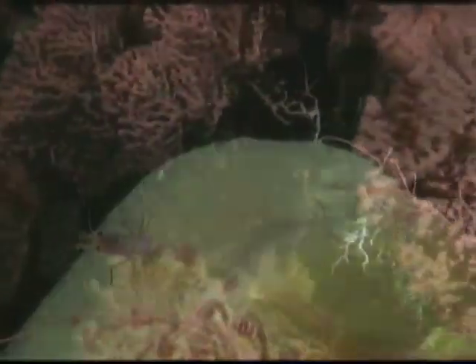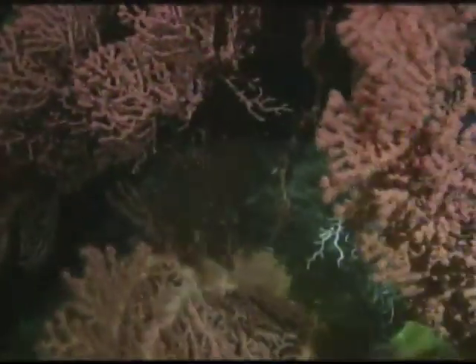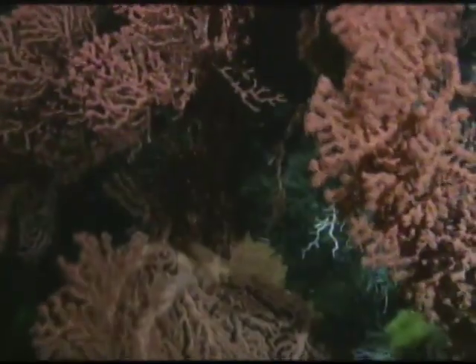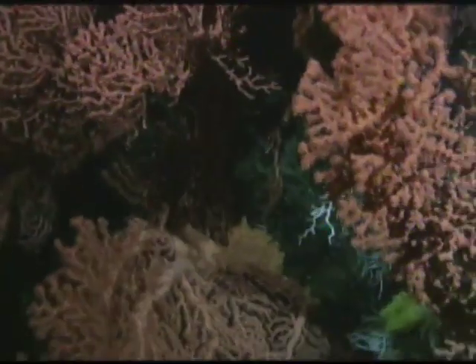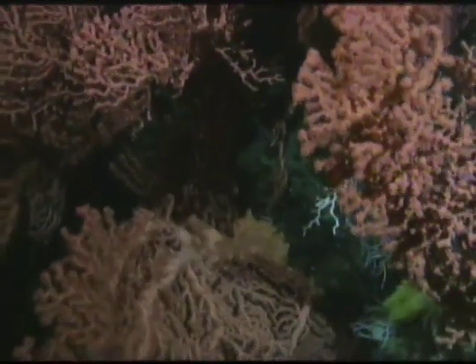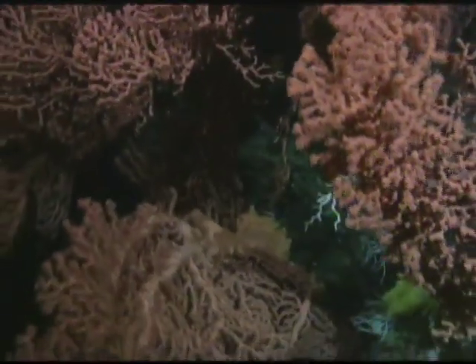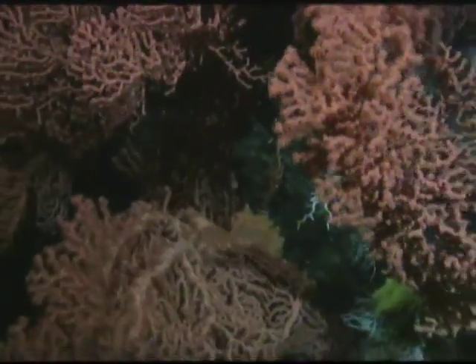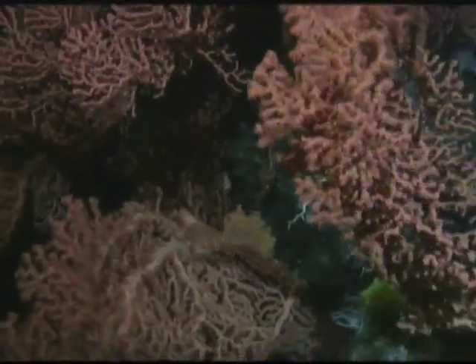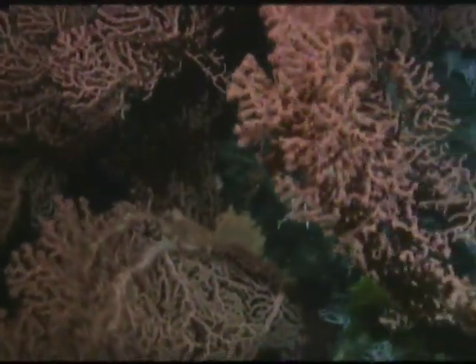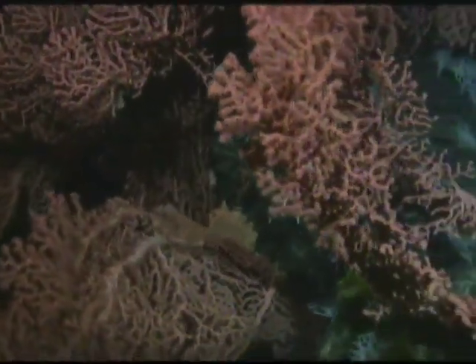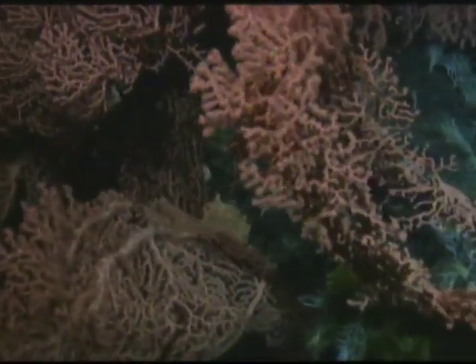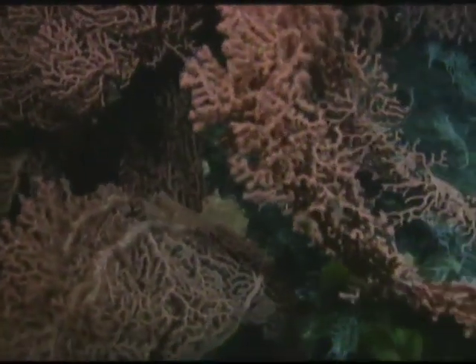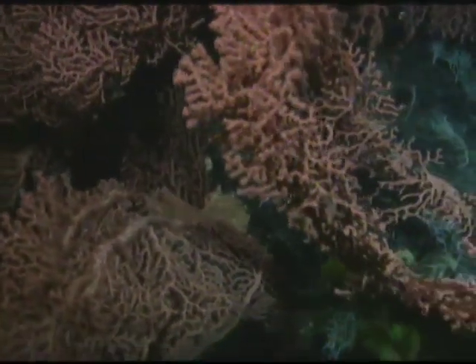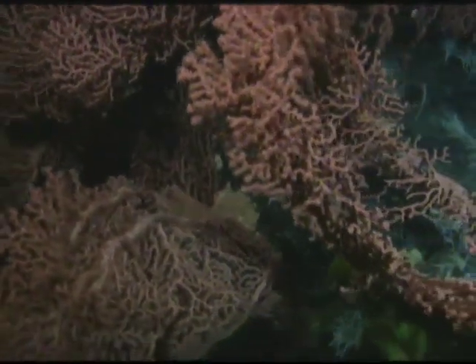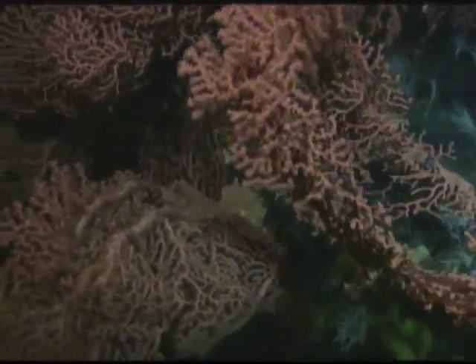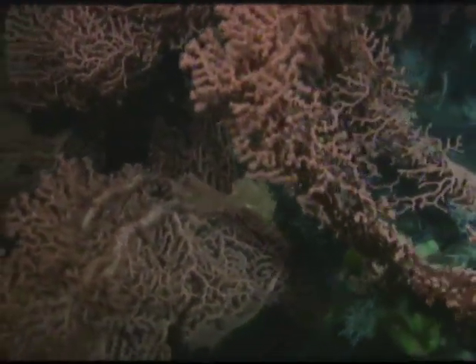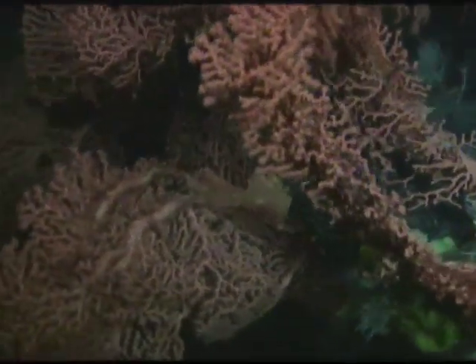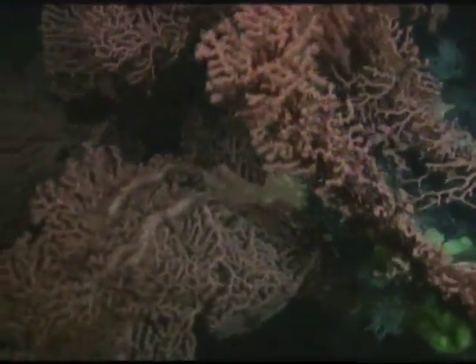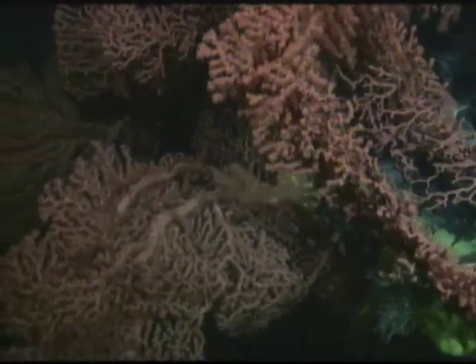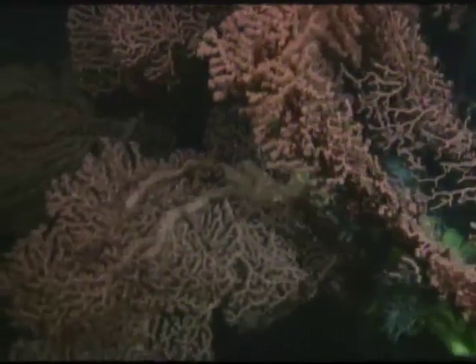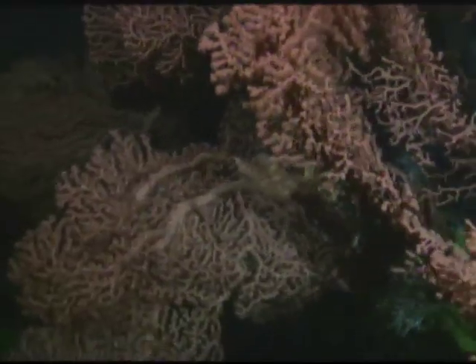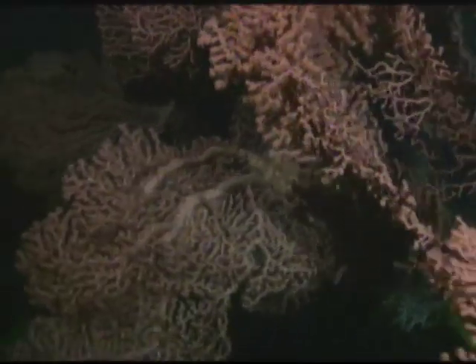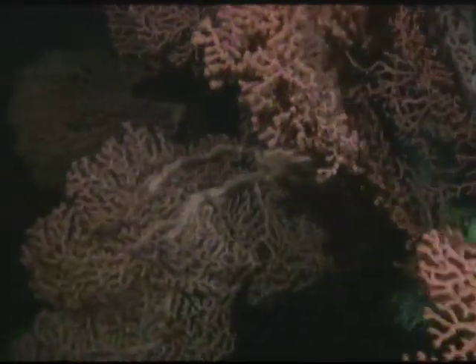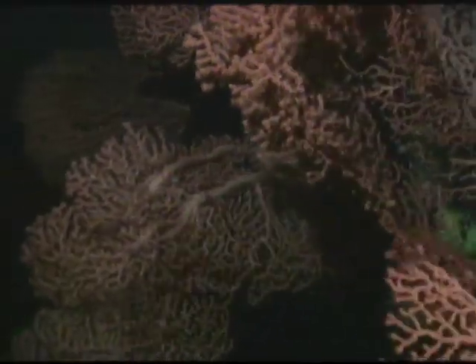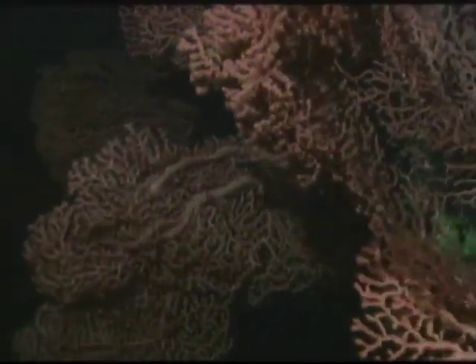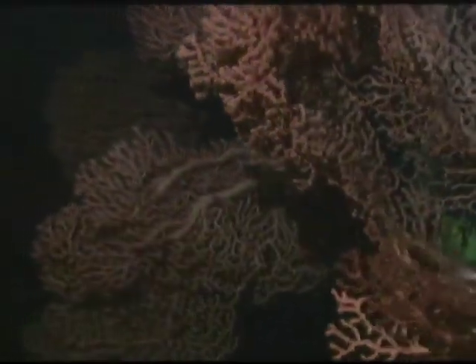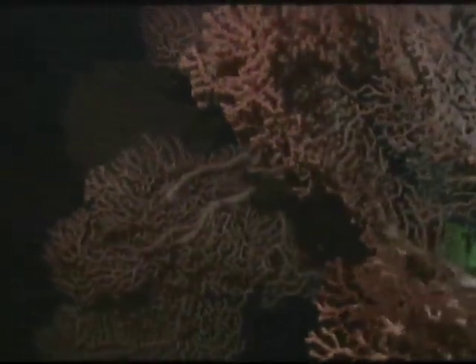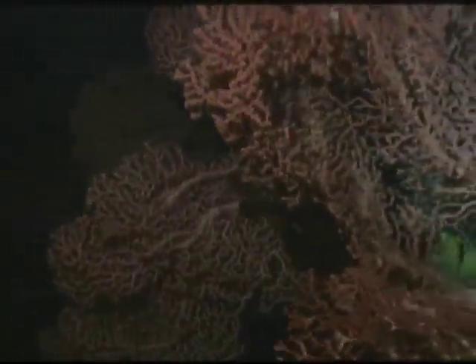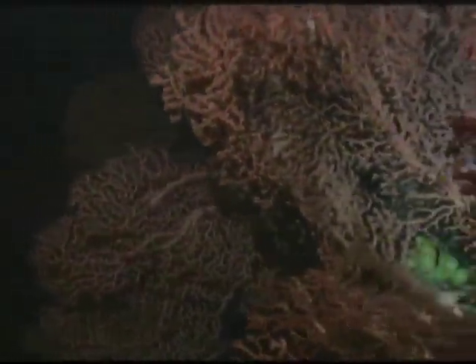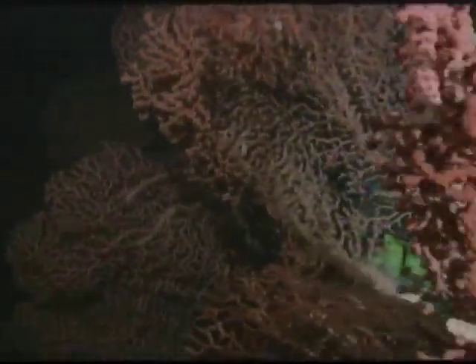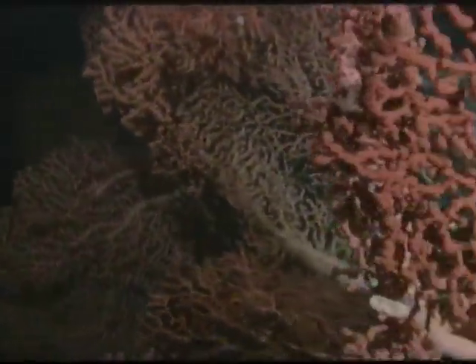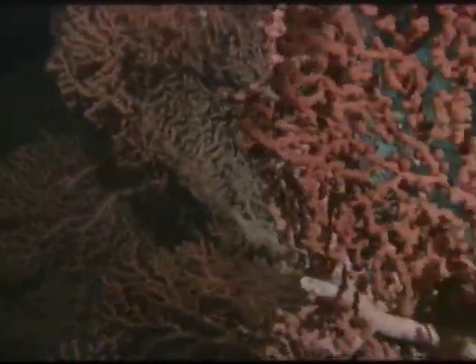Deep sea corals can grow 8 feet tall and some are hundreds of years old, fragile and in need of protection.